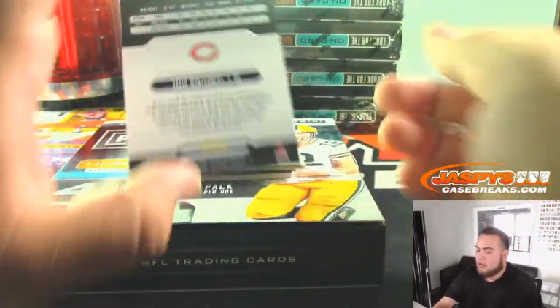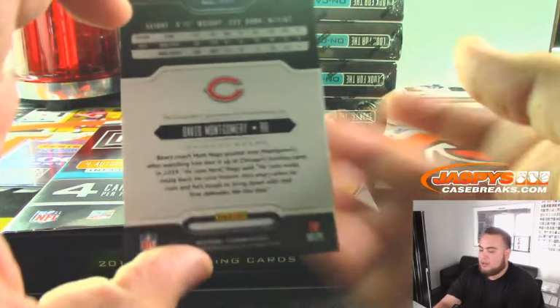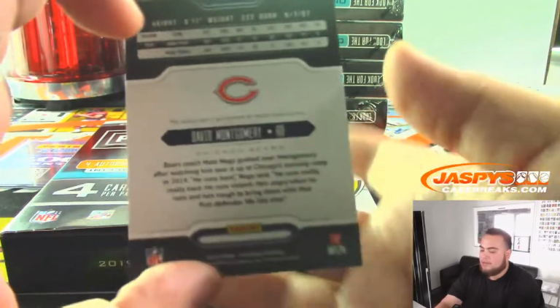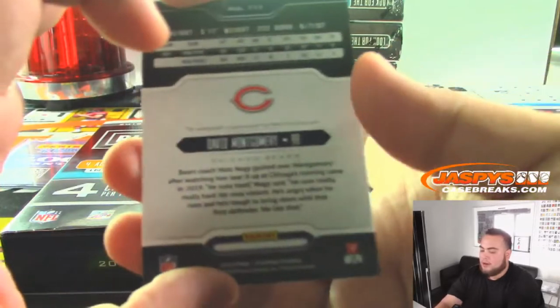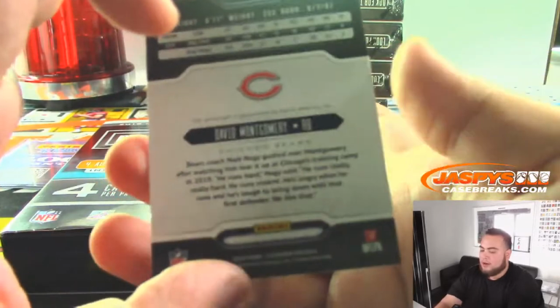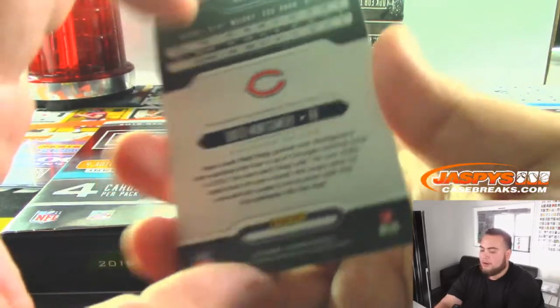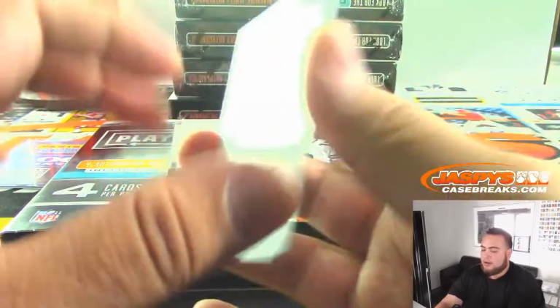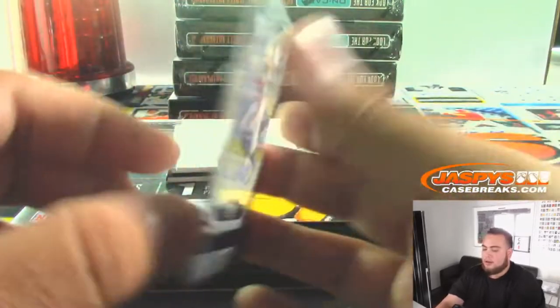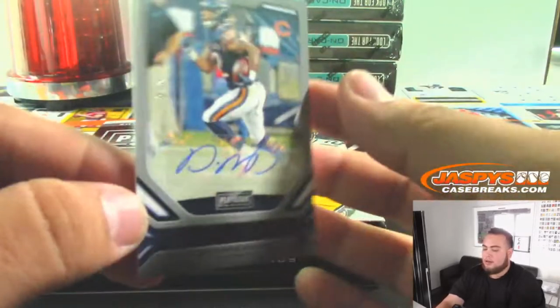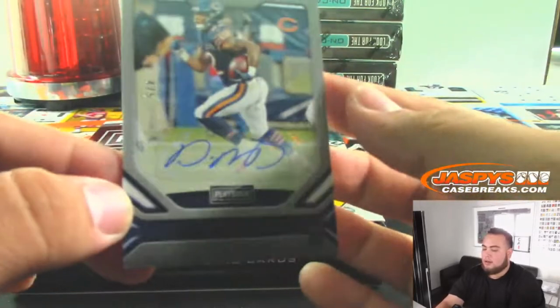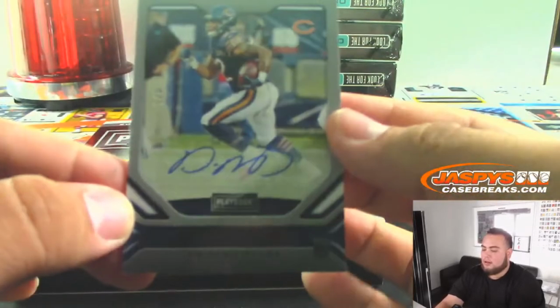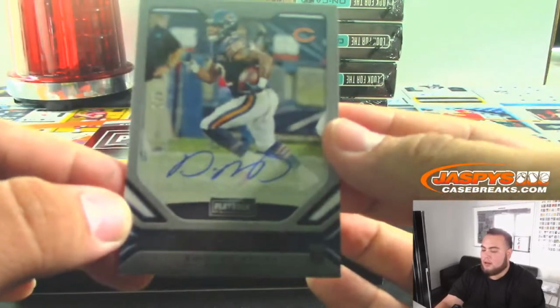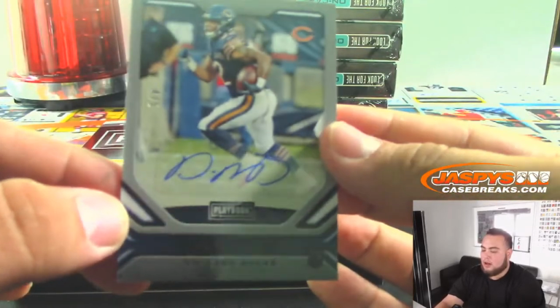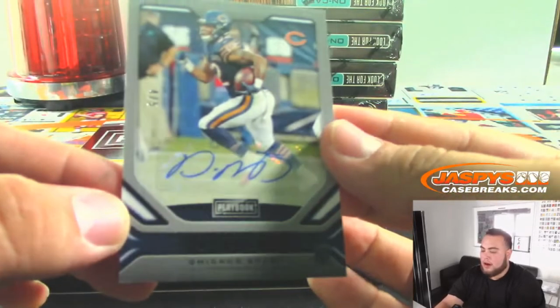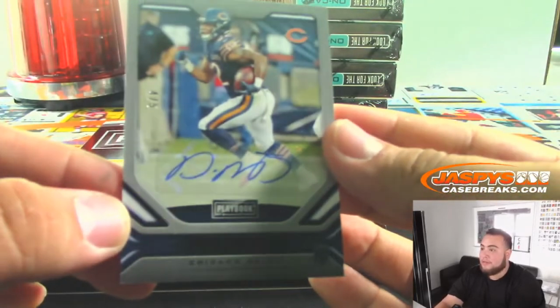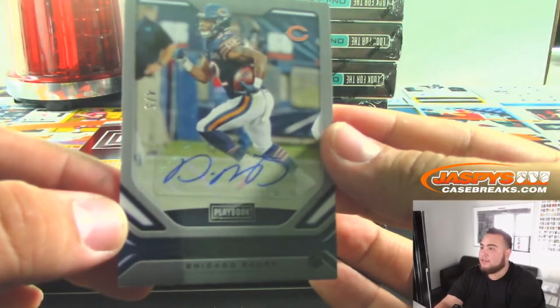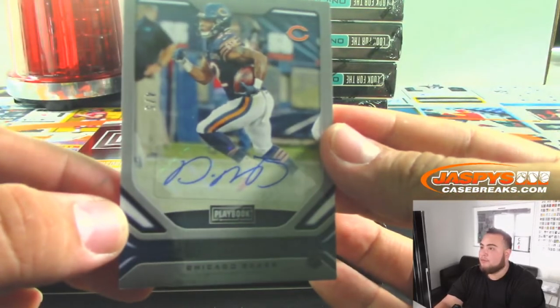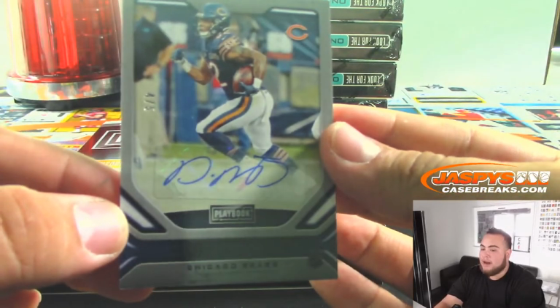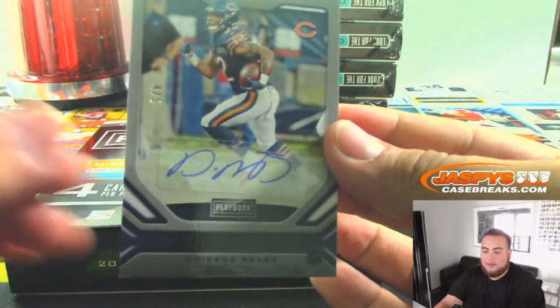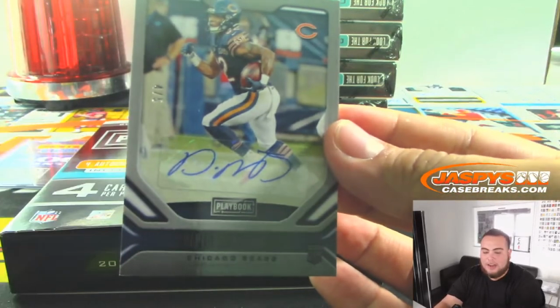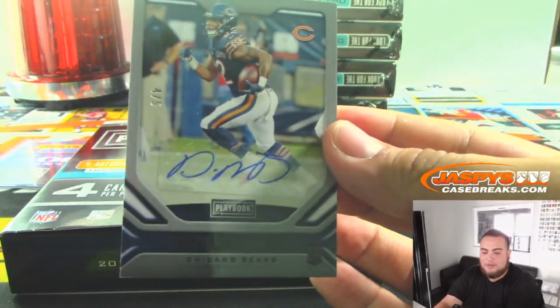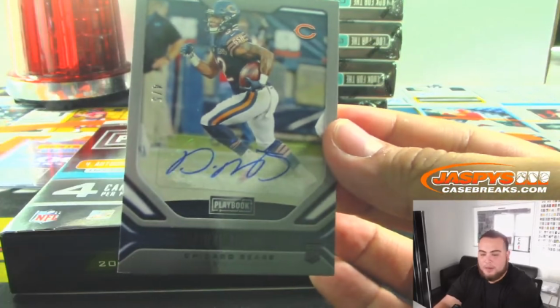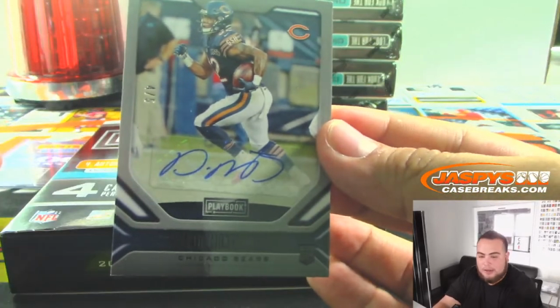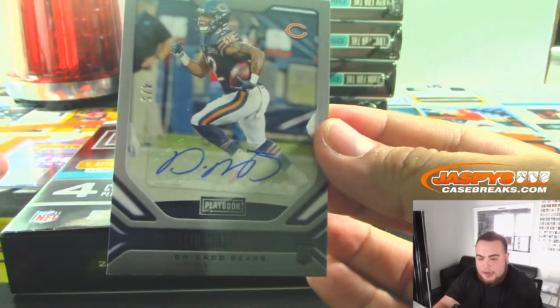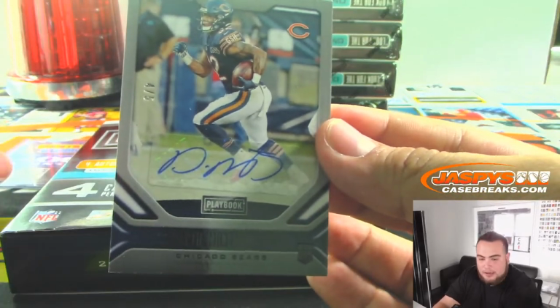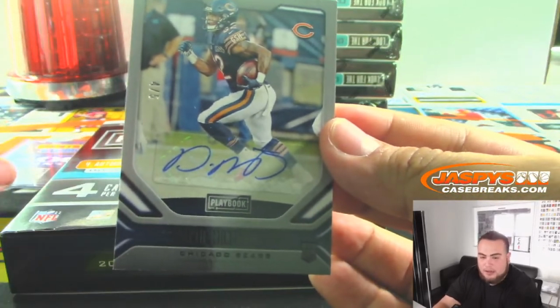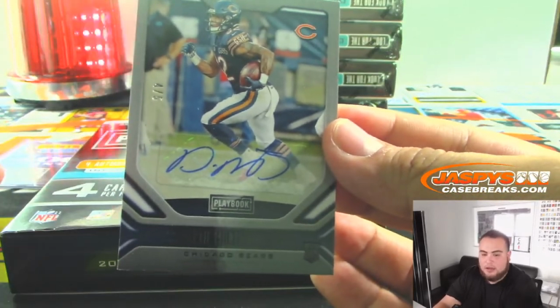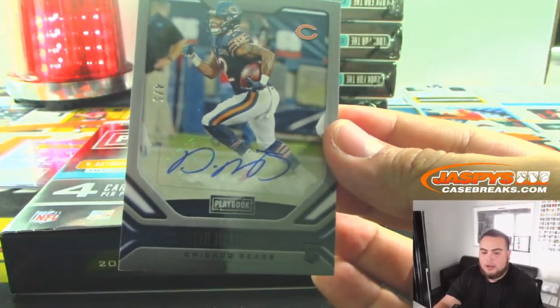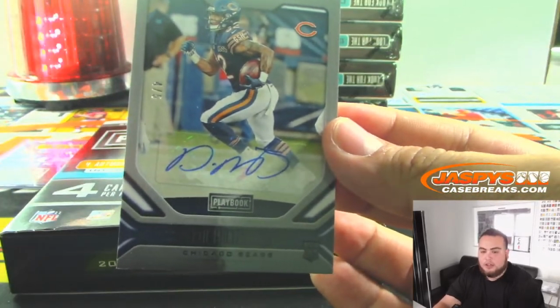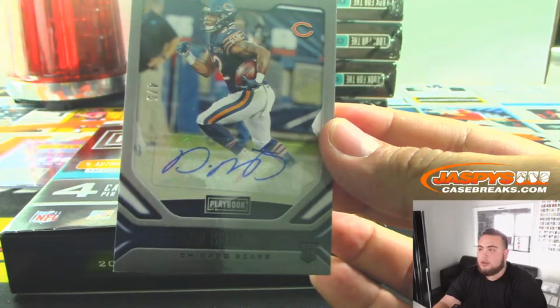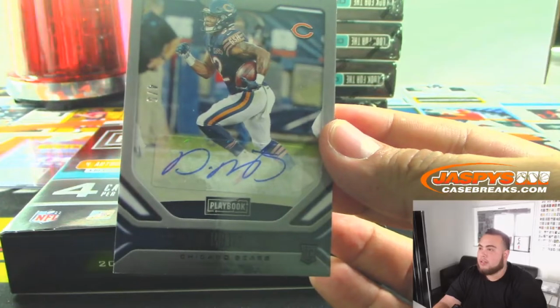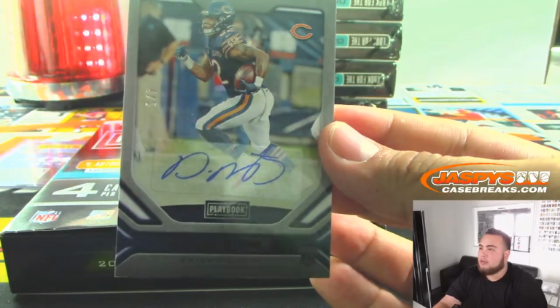David Montgomery autograph, and it's 4 out of 5 for the Bears. Nice. Joe with that one.